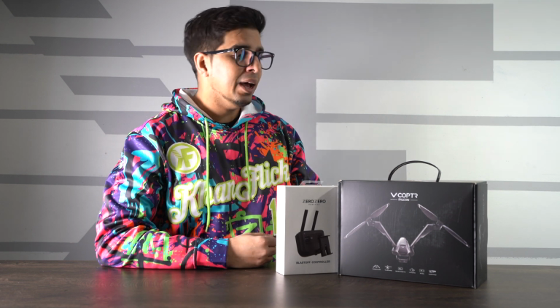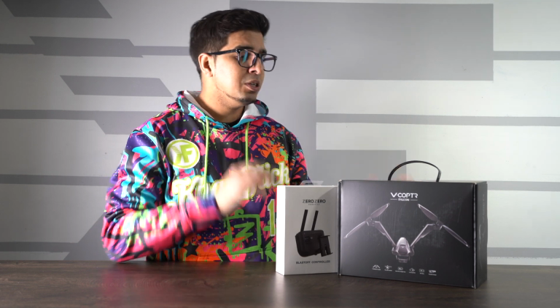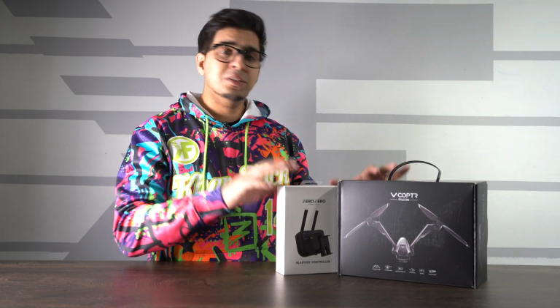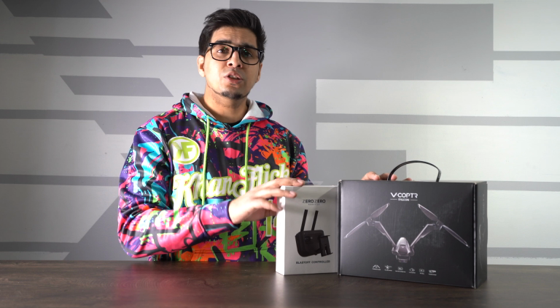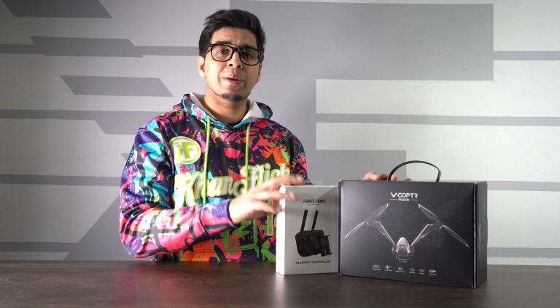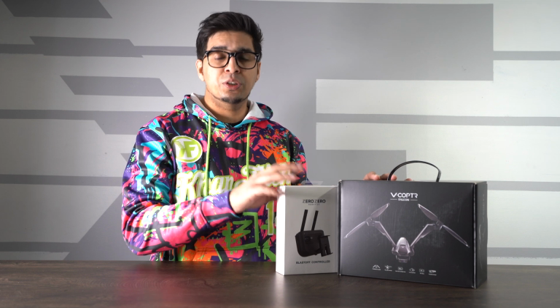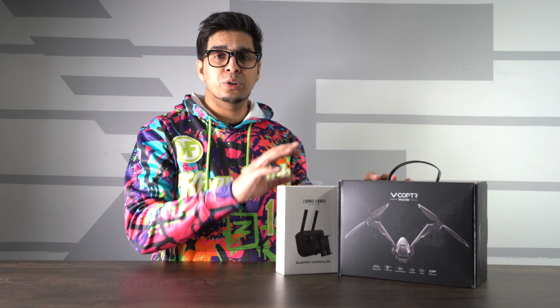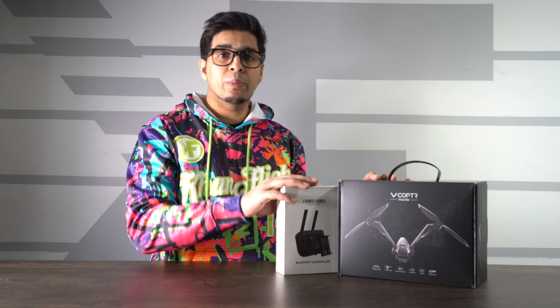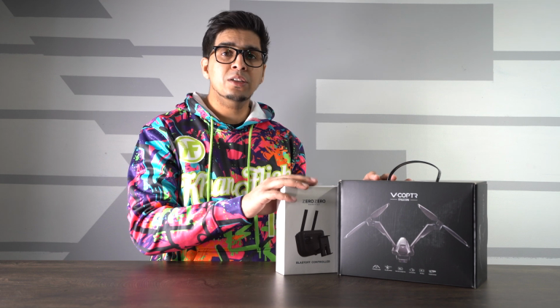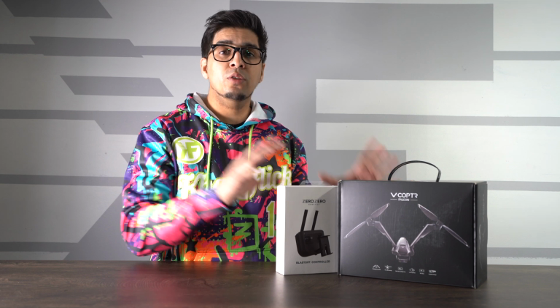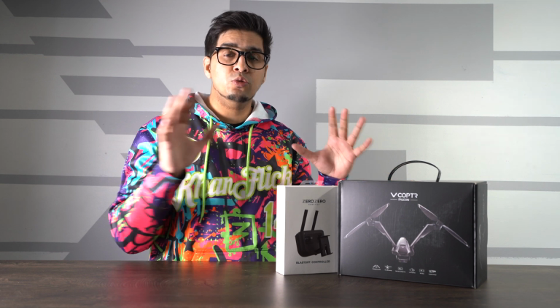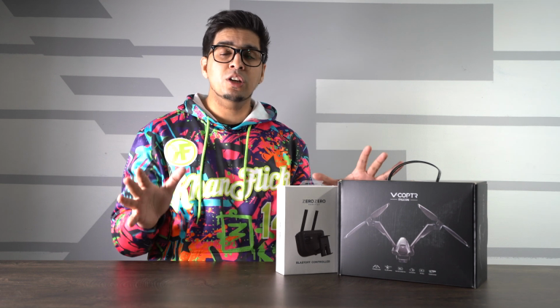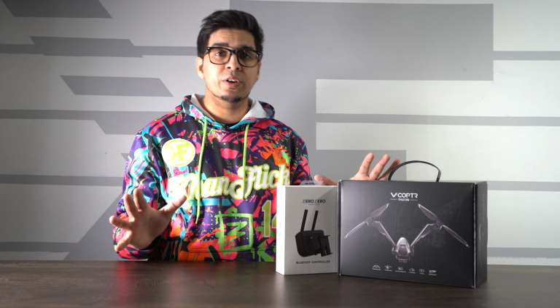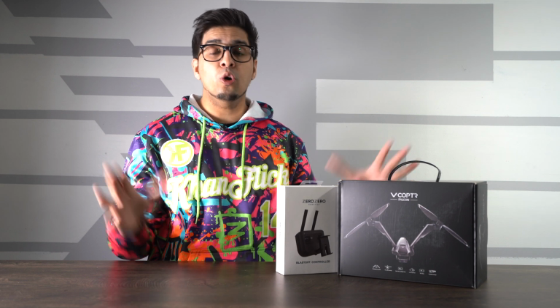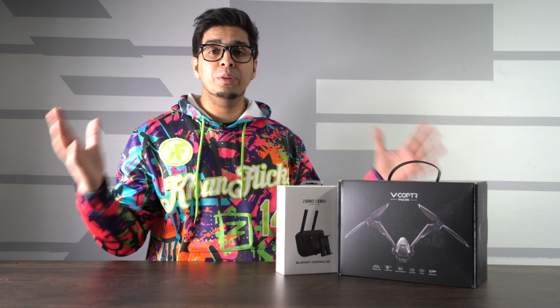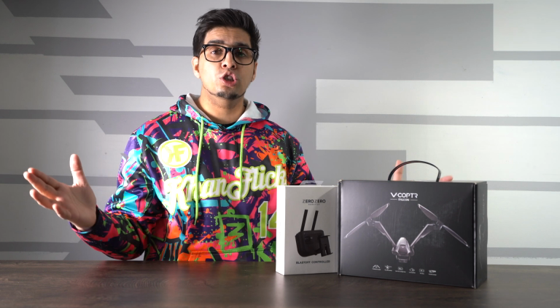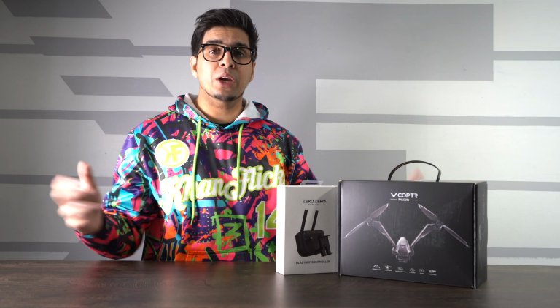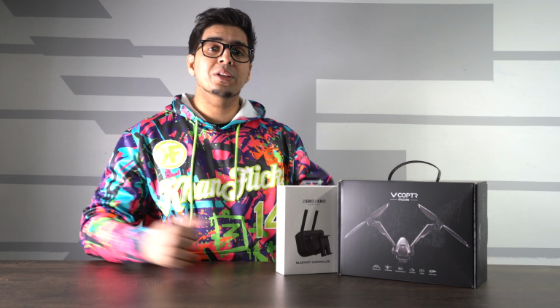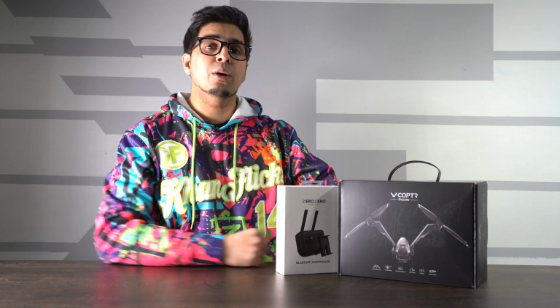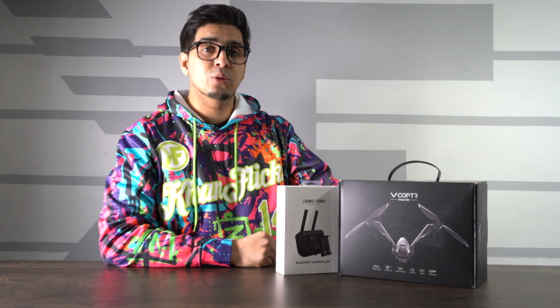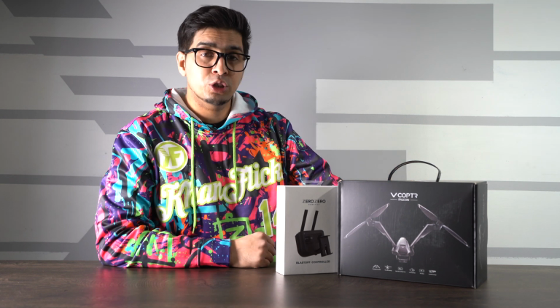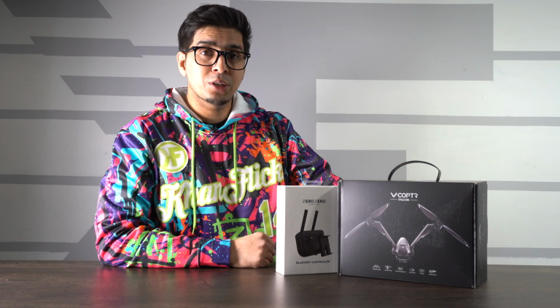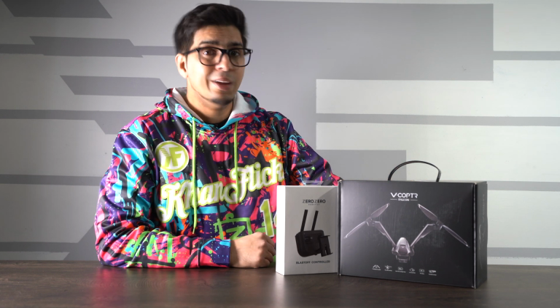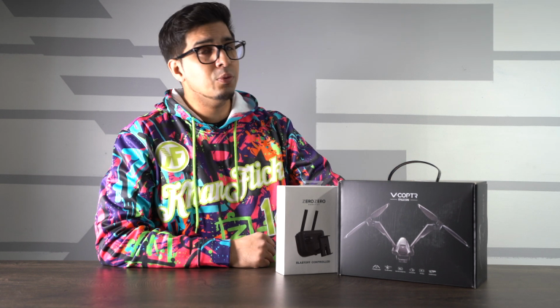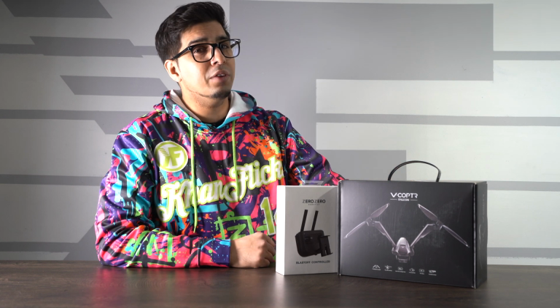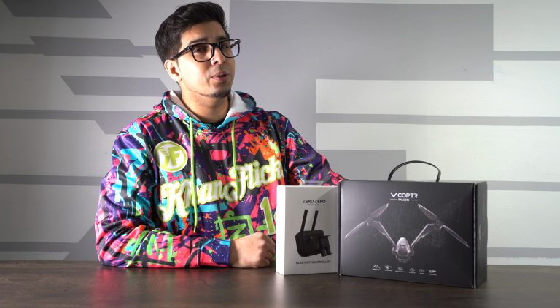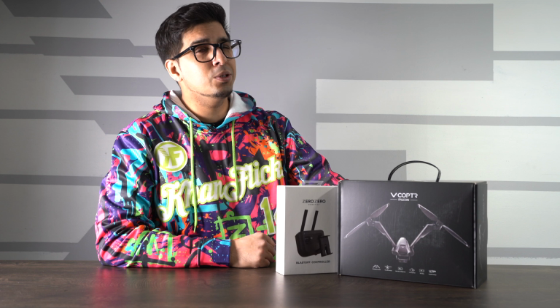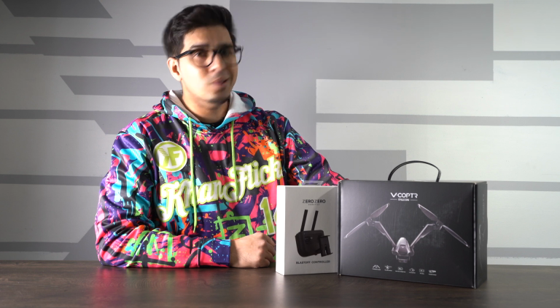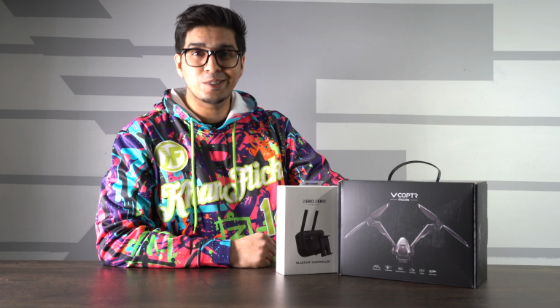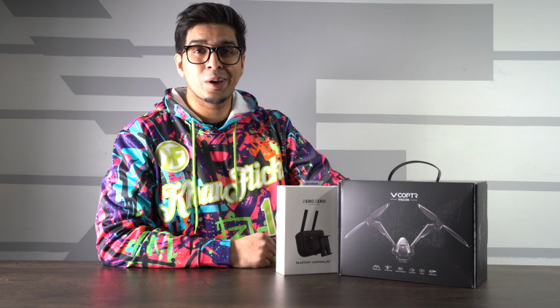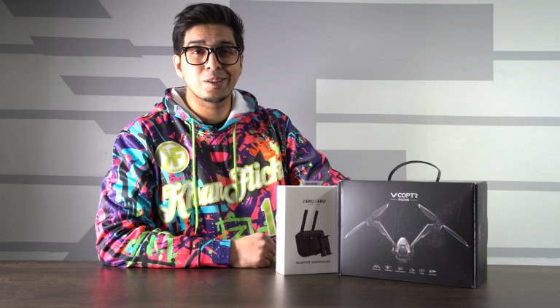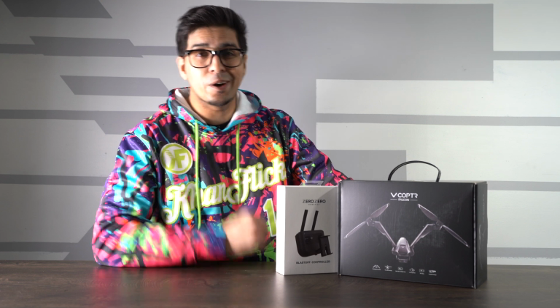Now this was sent over by Zero Zero Robotics, so if you guys wanted your very own, be sure to check out the link down below in the description. And without further ado, let's go ahead and get started.